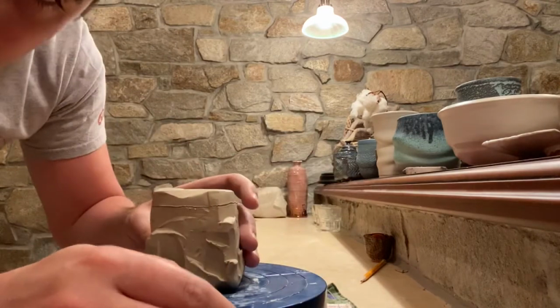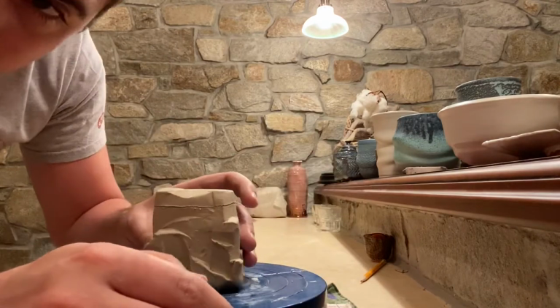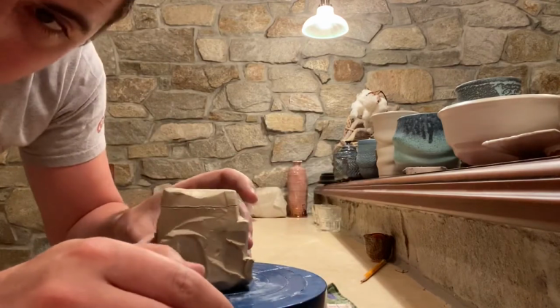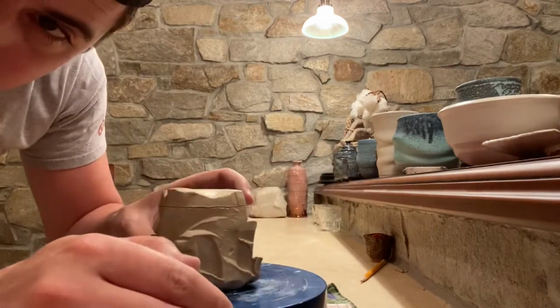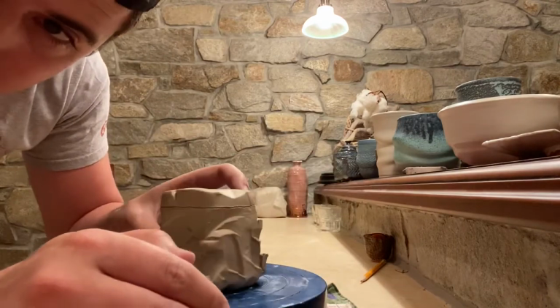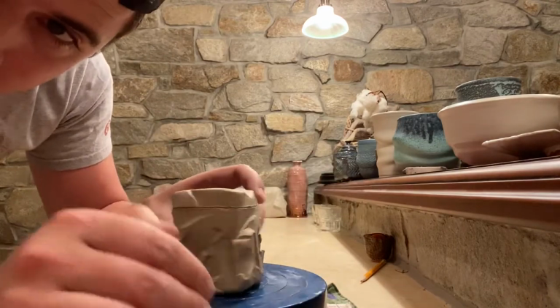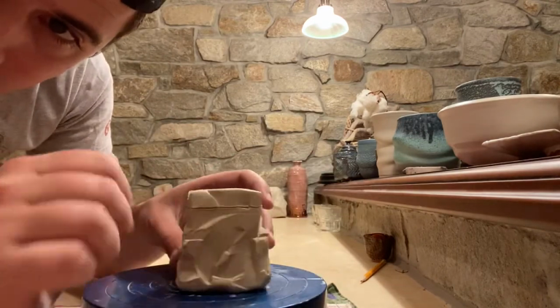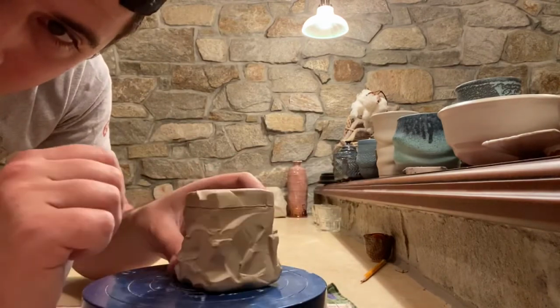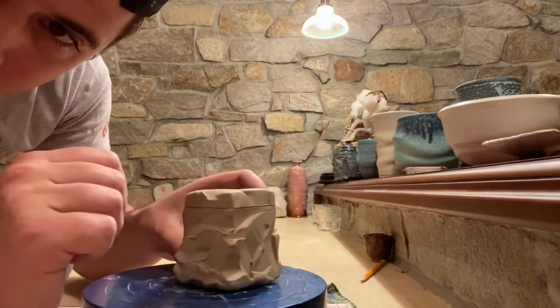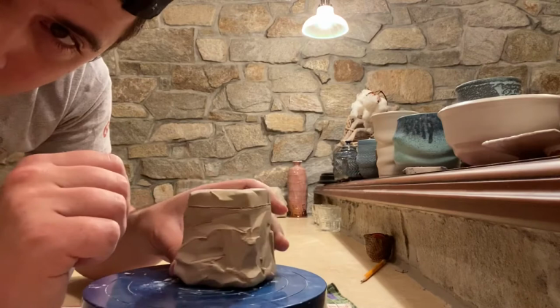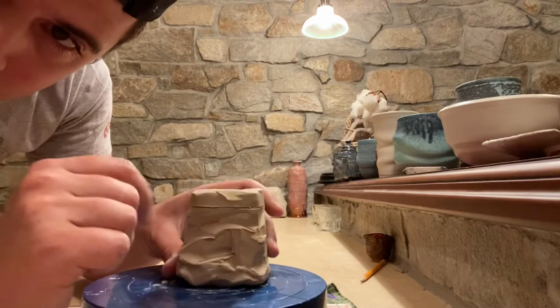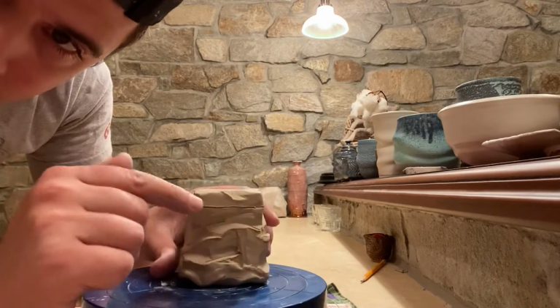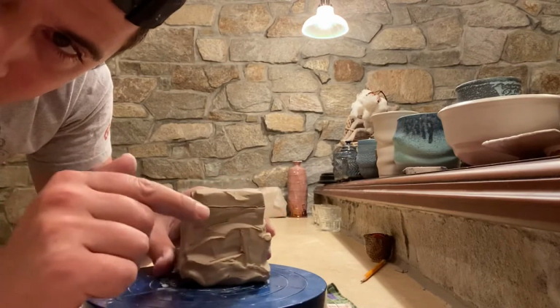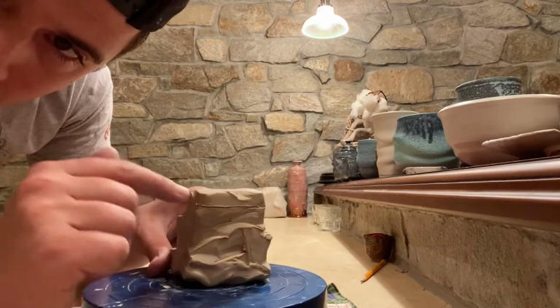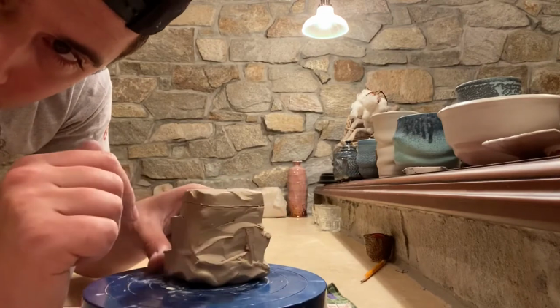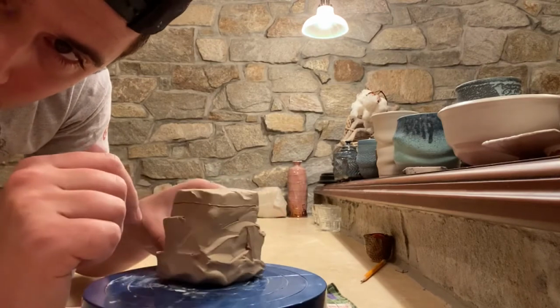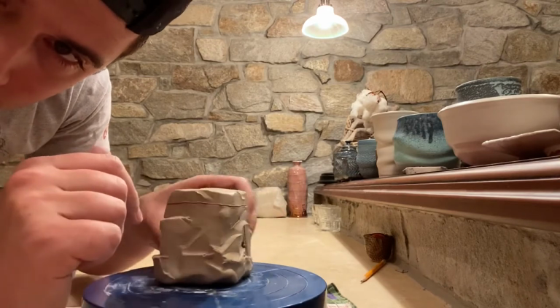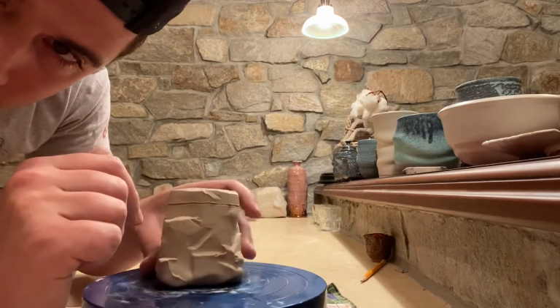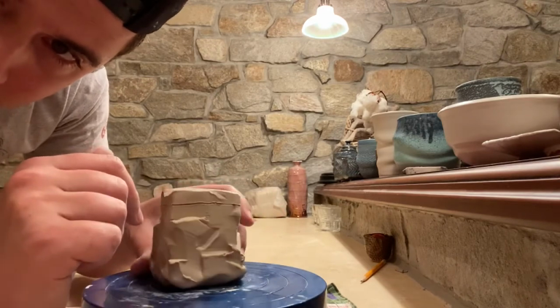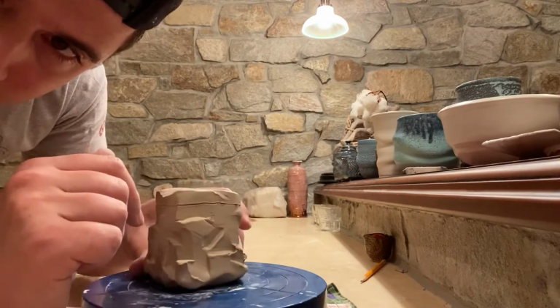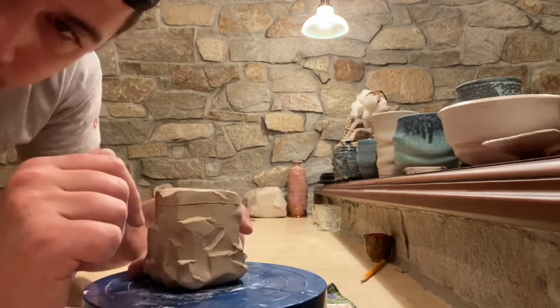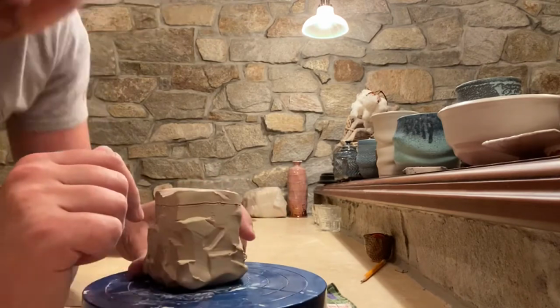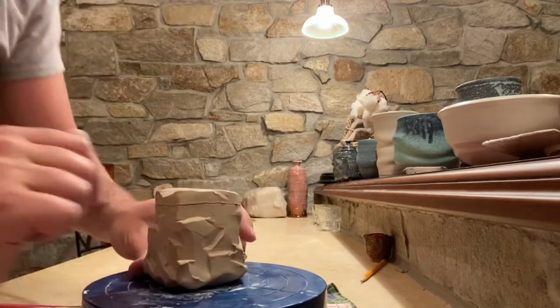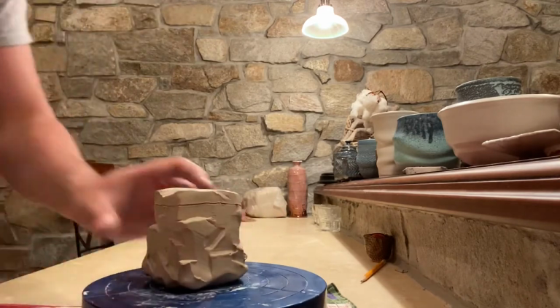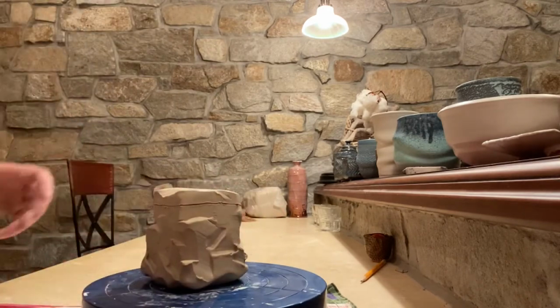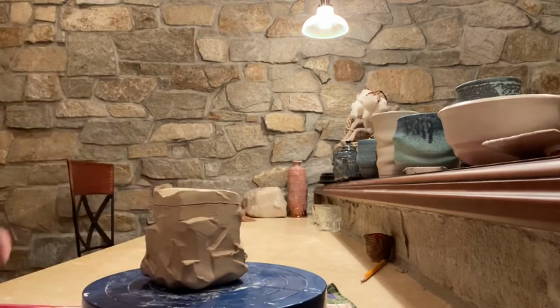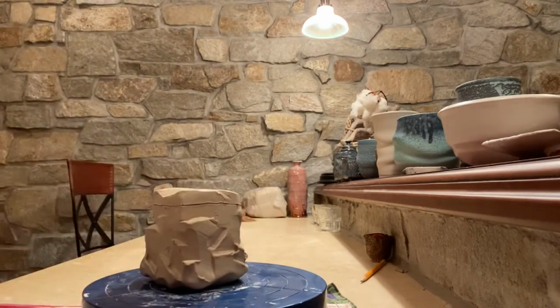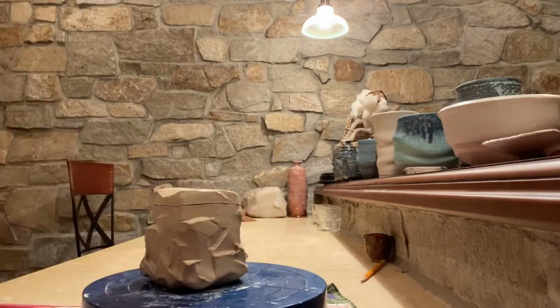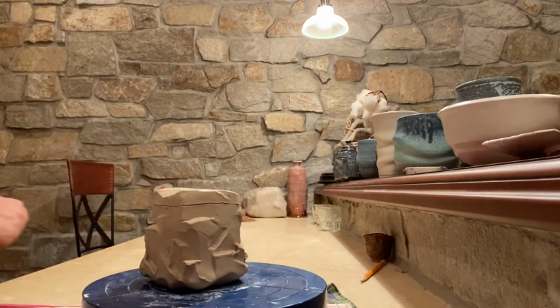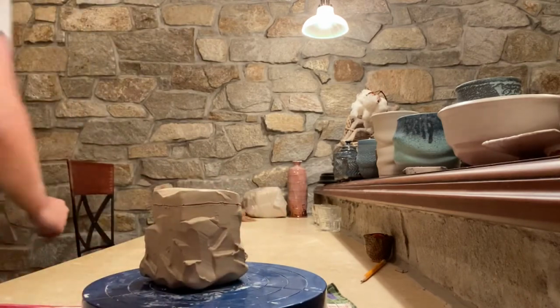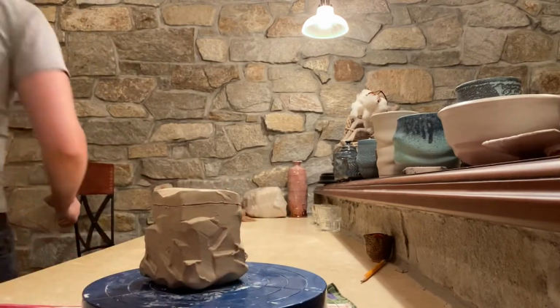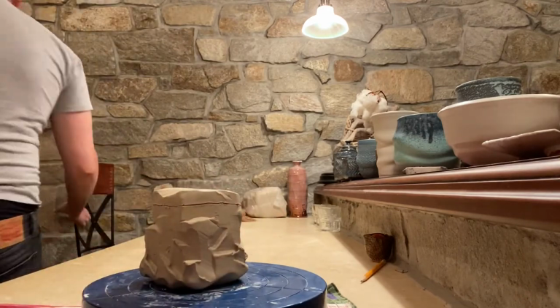We still have our registry mark from our last video. That's where my lid's going to be. So let's start addressing this lid.